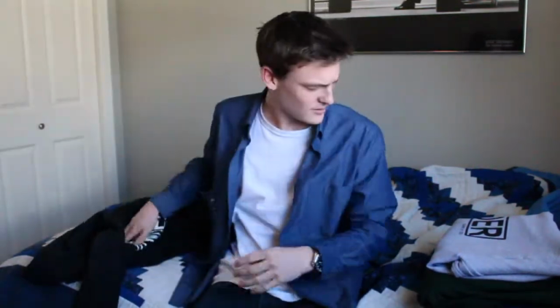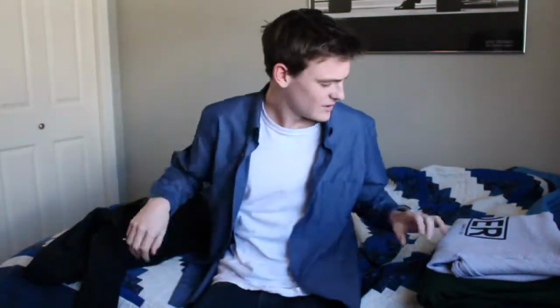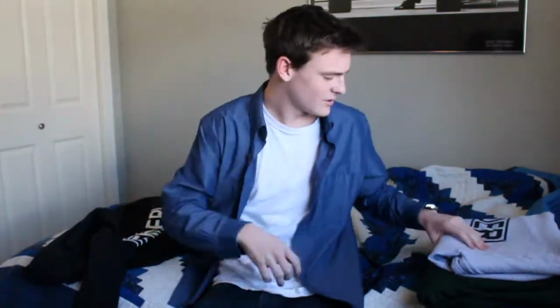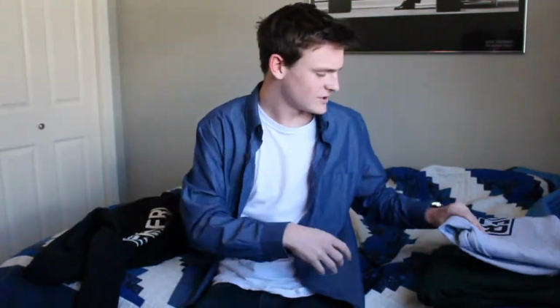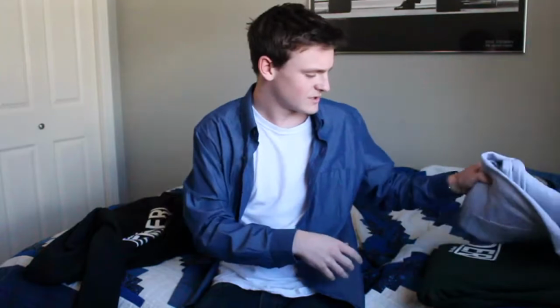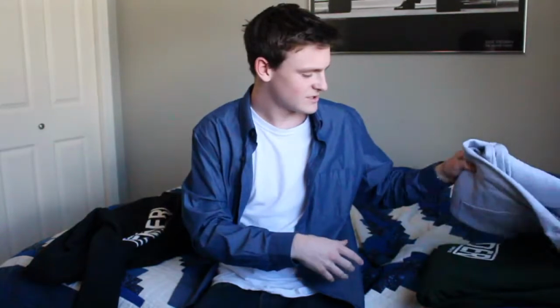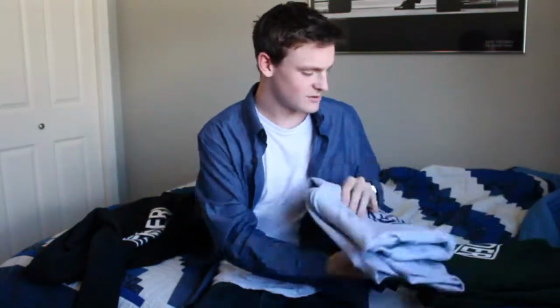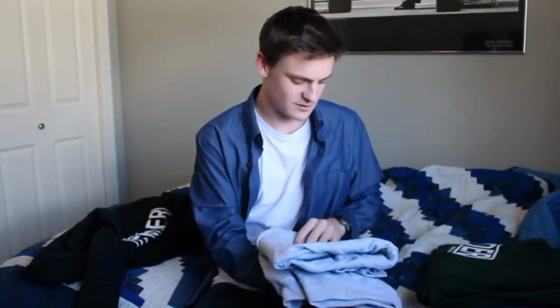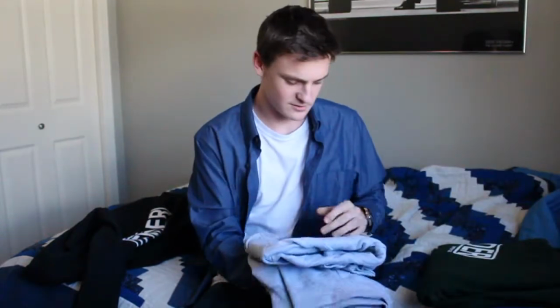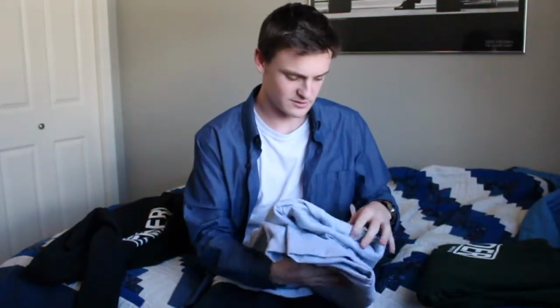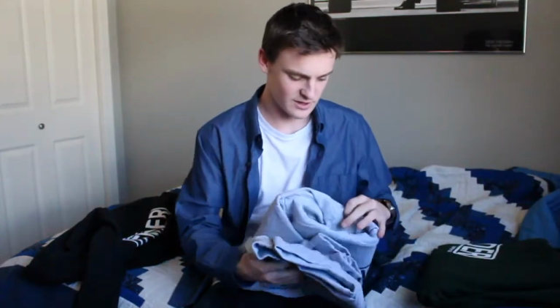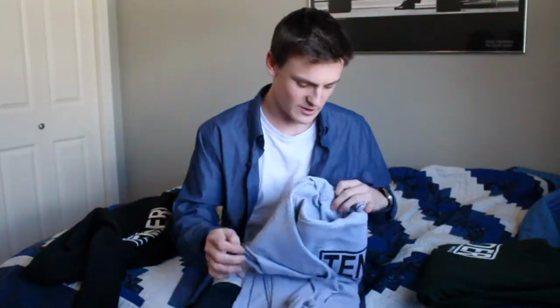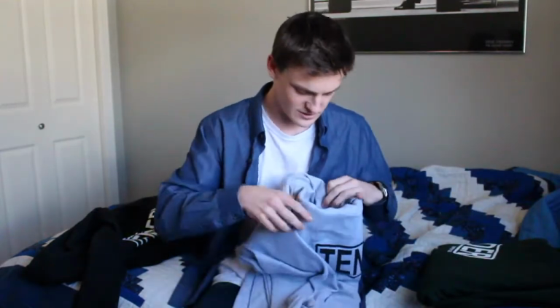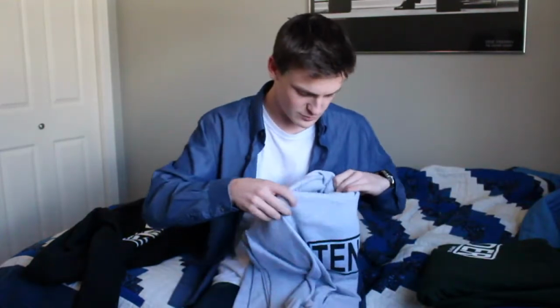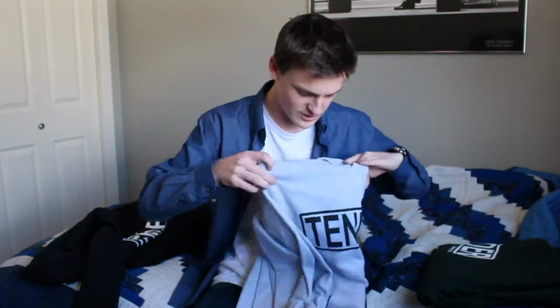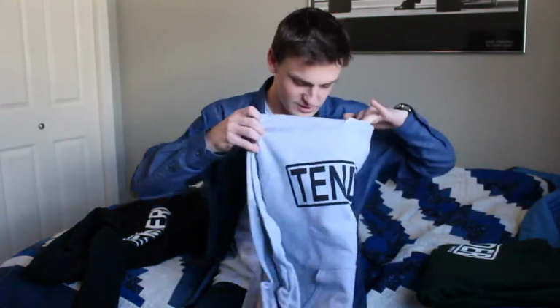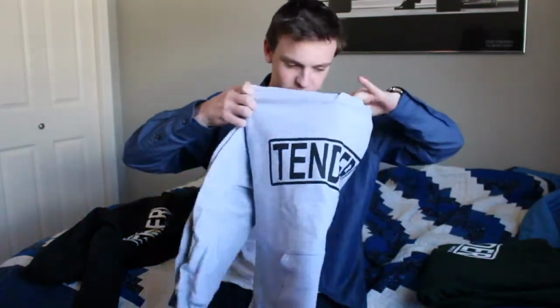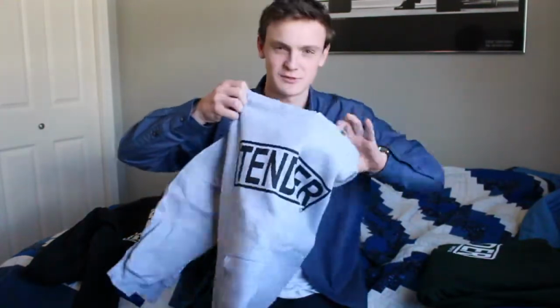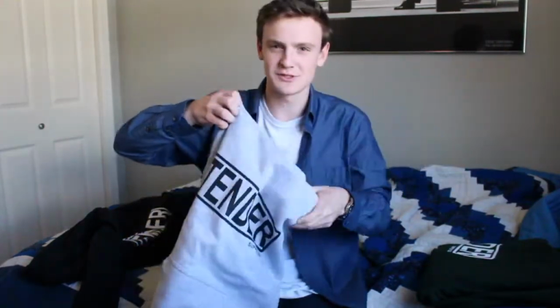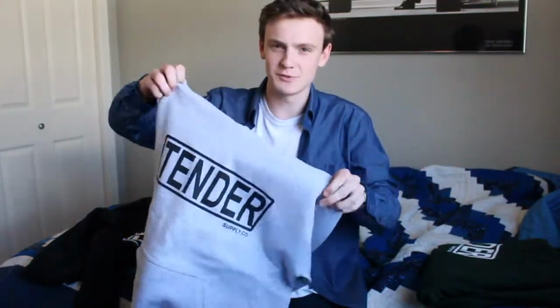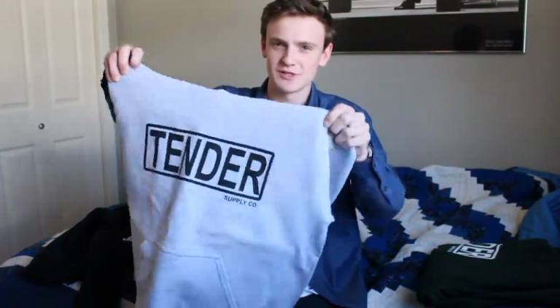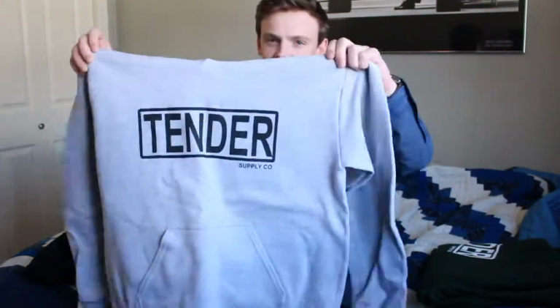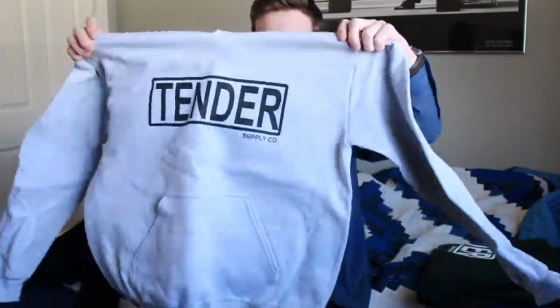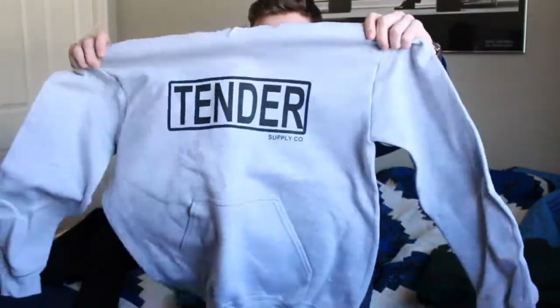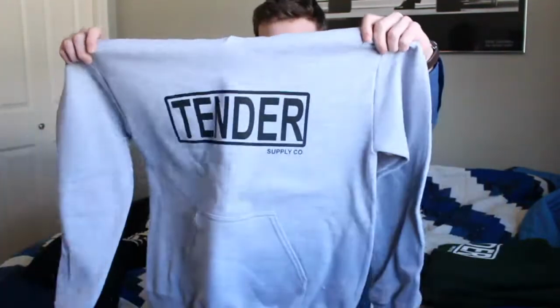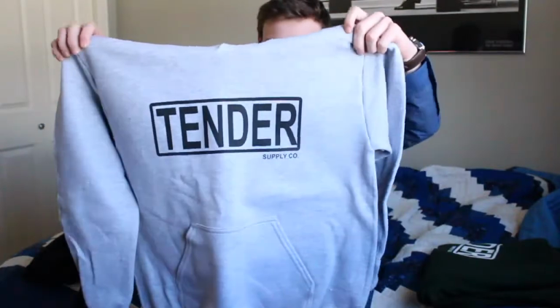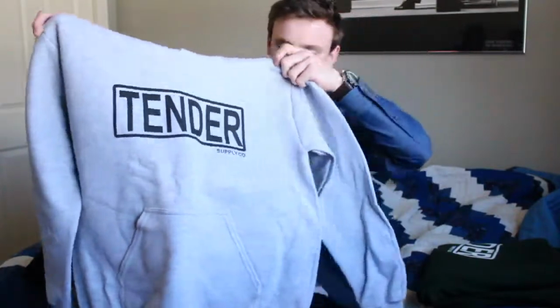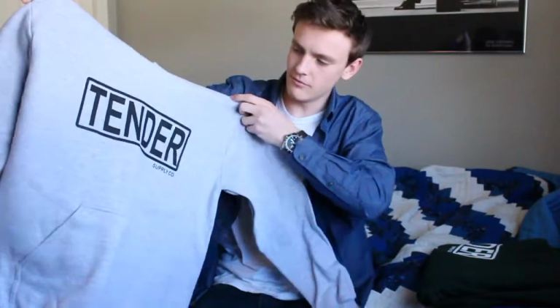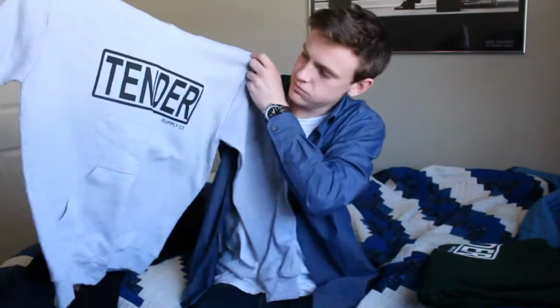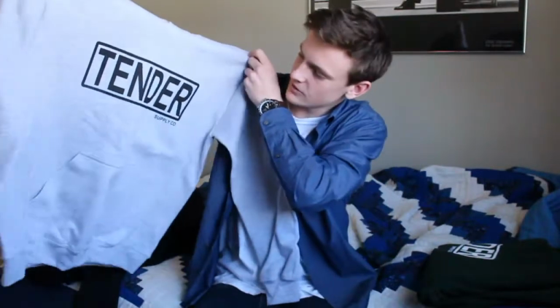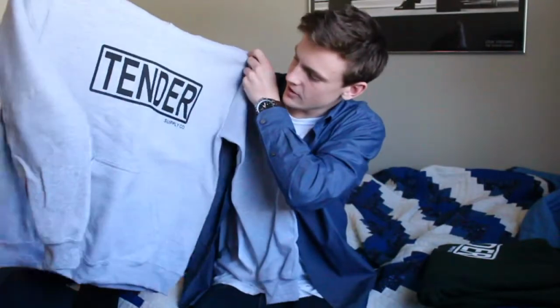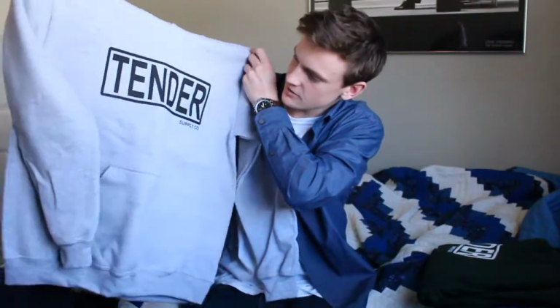This one's my sister's. I'm actually super jealous of this one — it's super sick. Good colors.